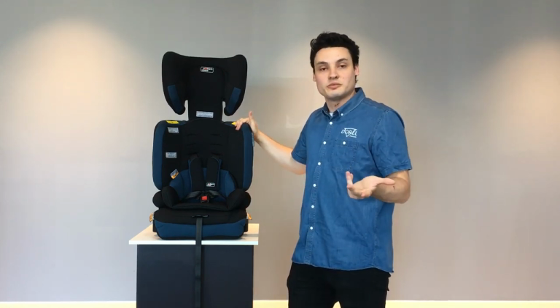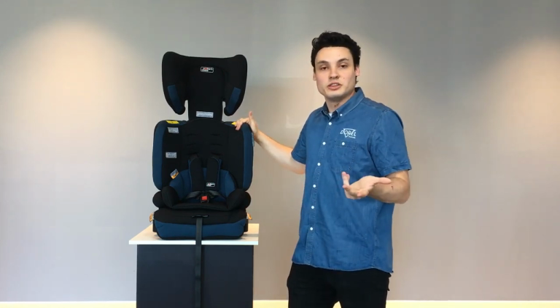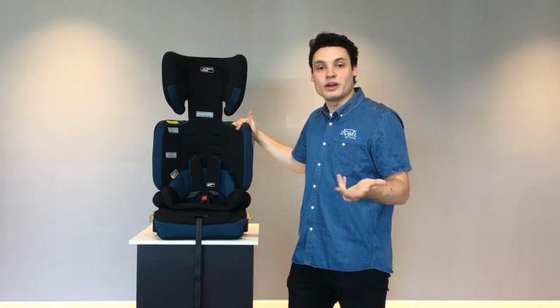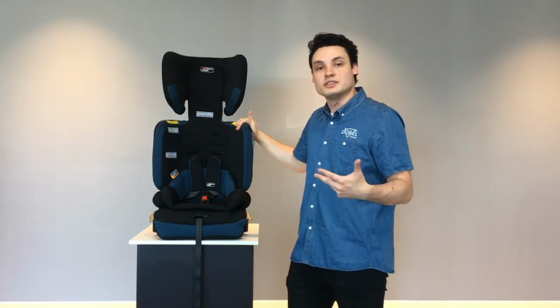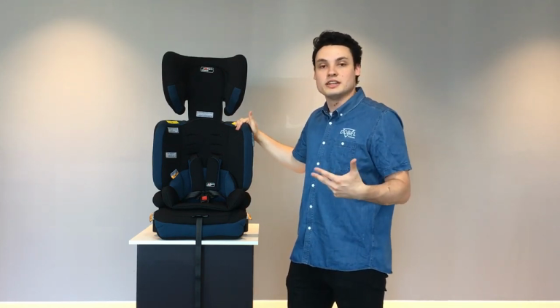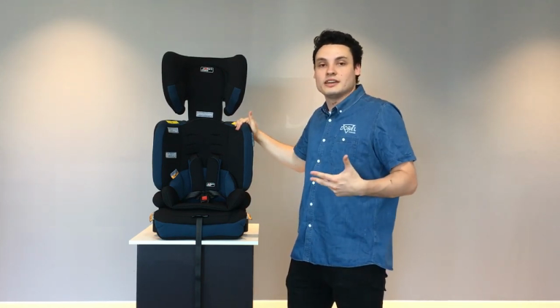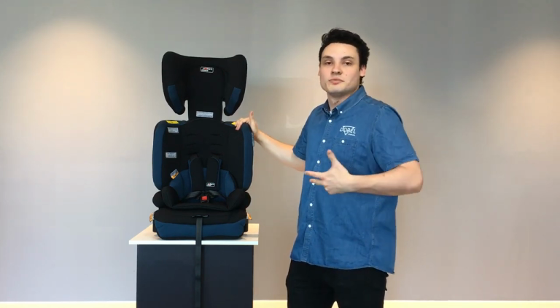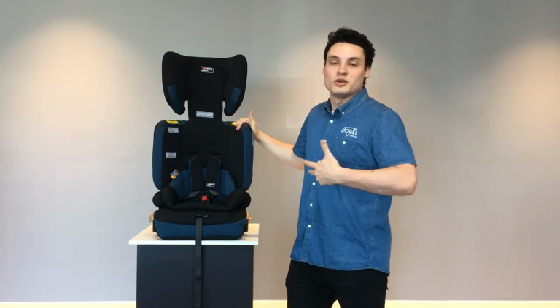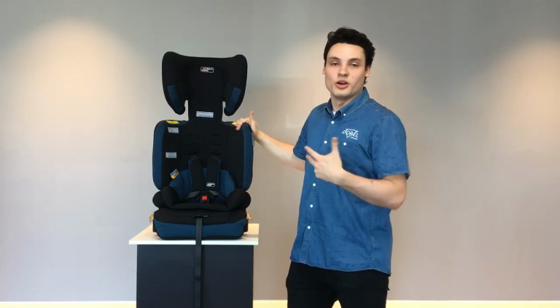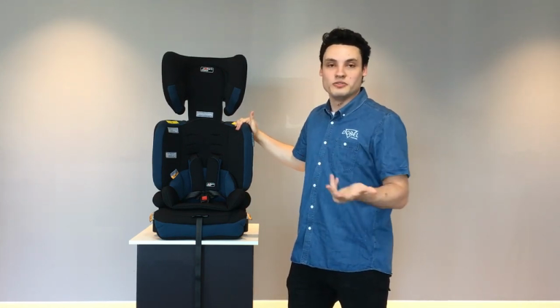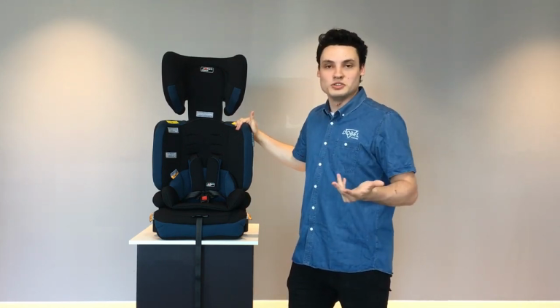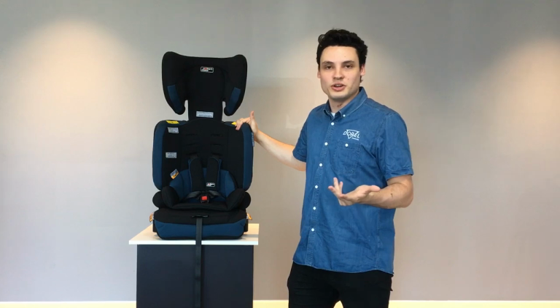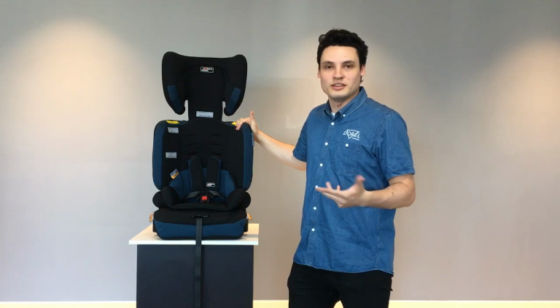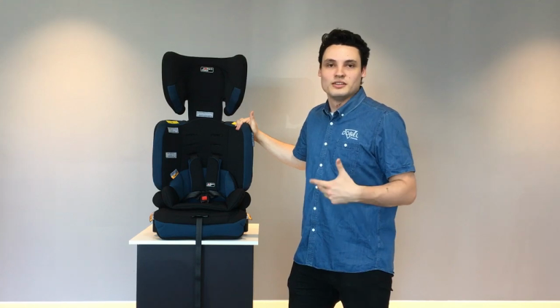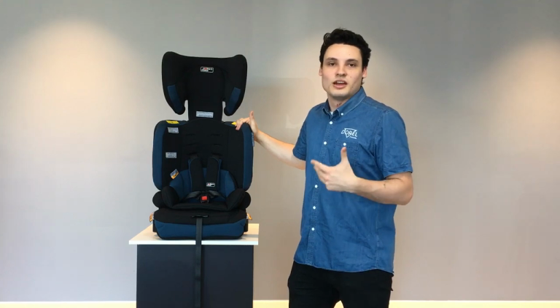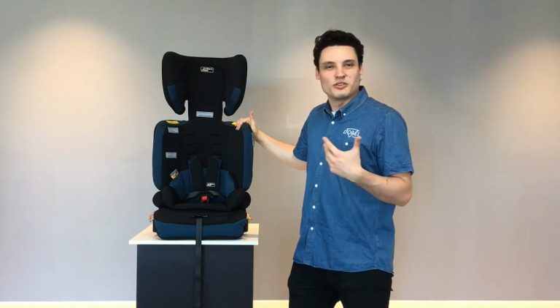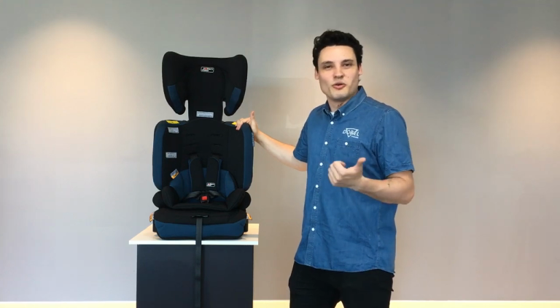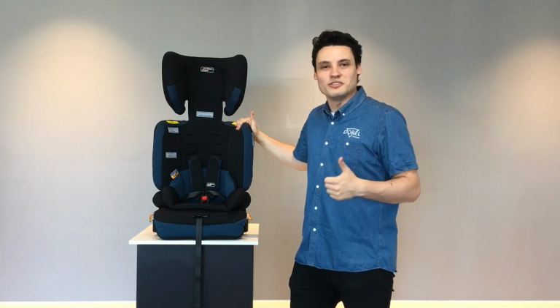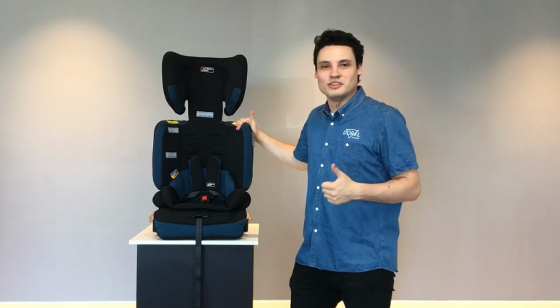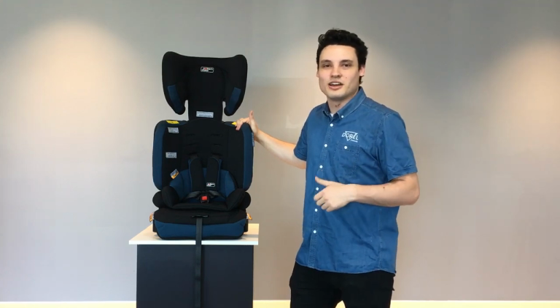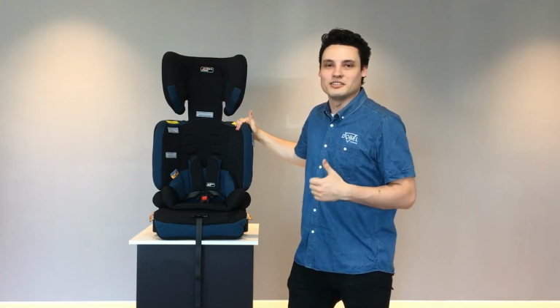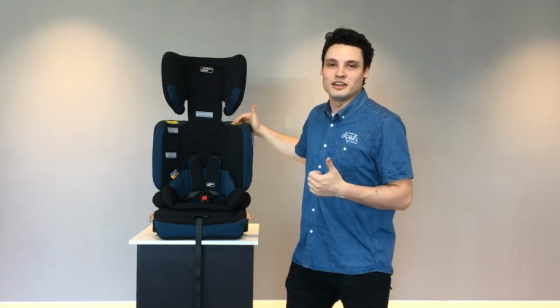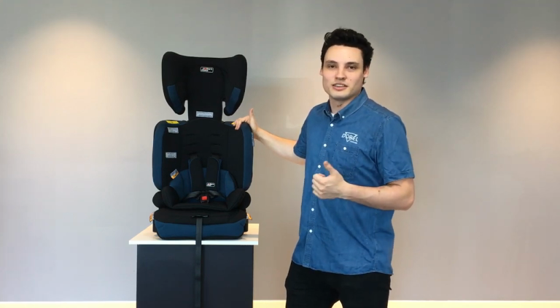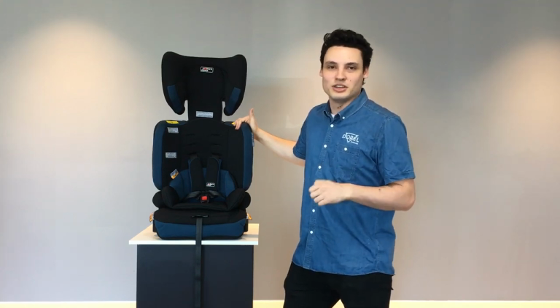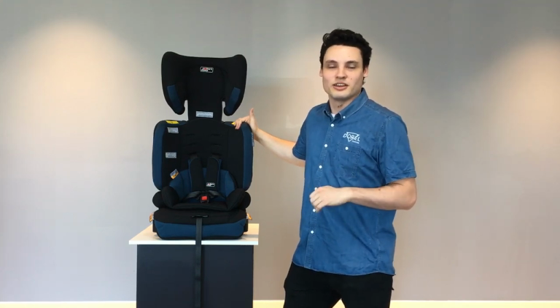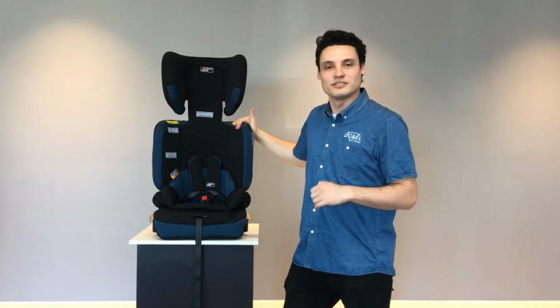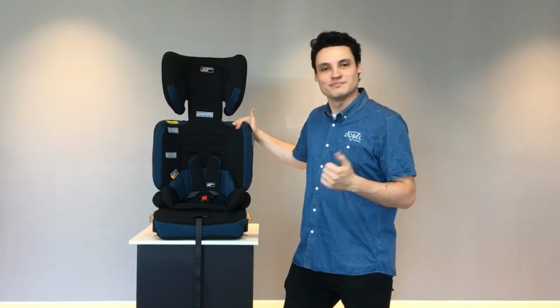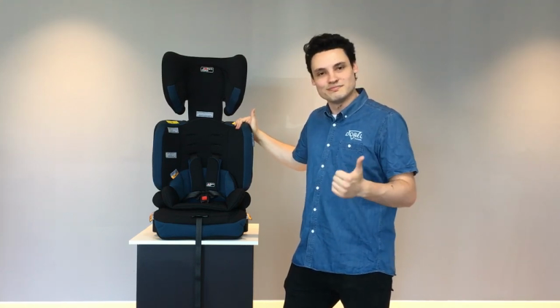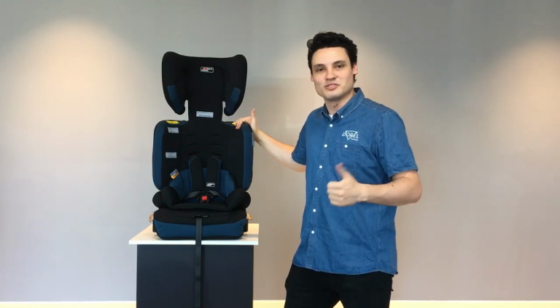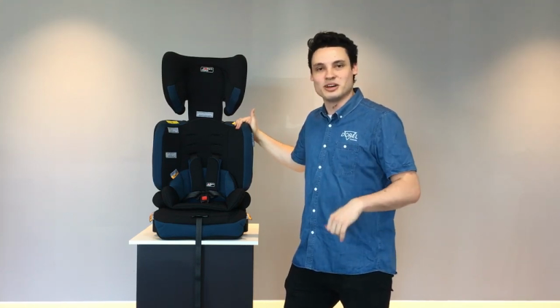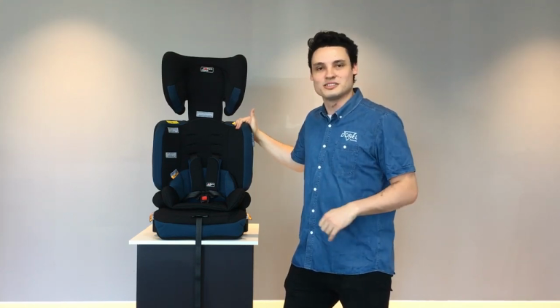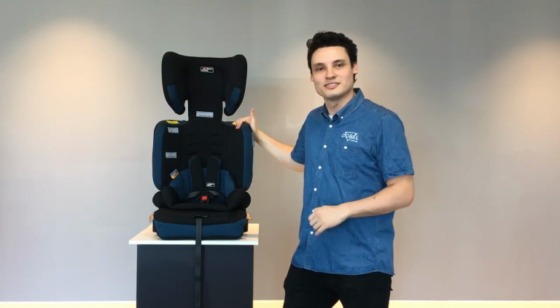That's been the range today. I hope you've enjoyed it. I look forward to seeing you in our next video — thanks so much.